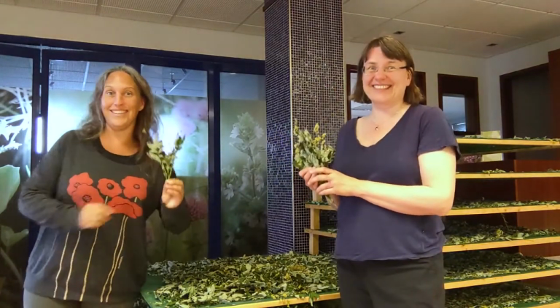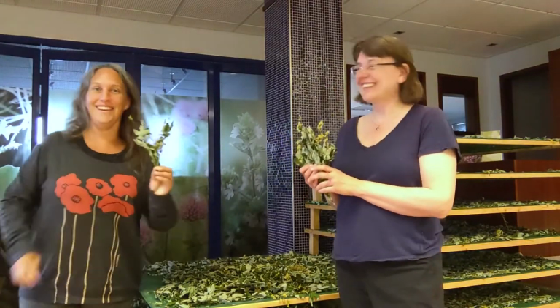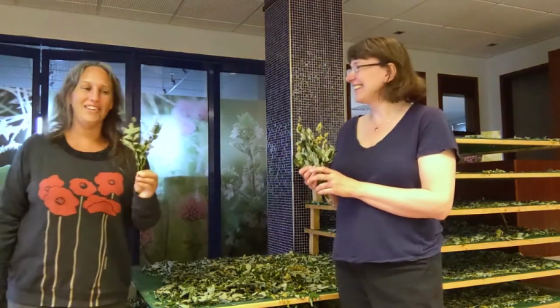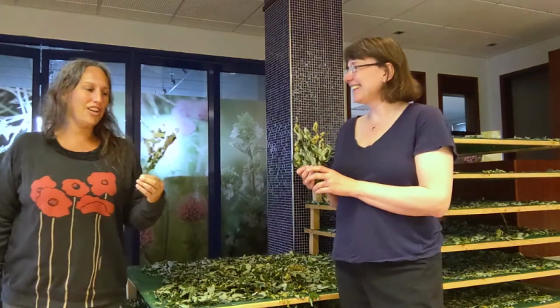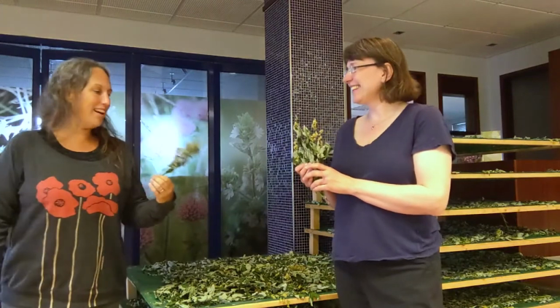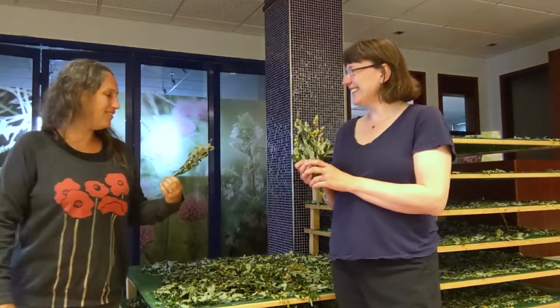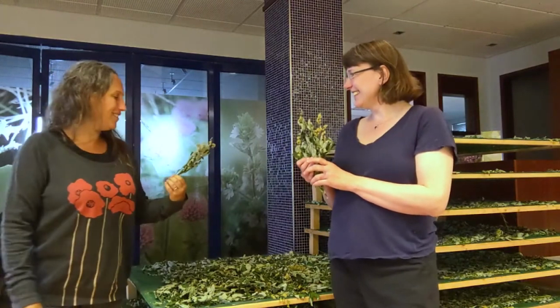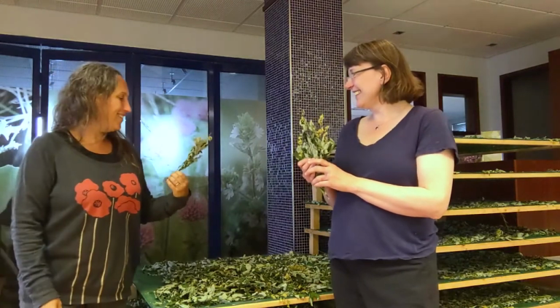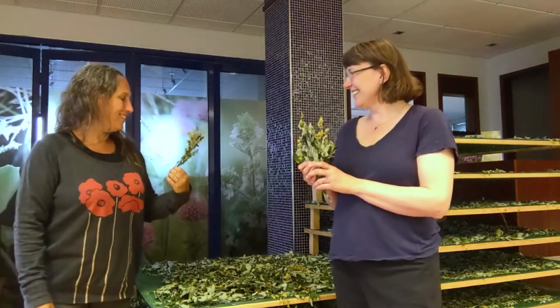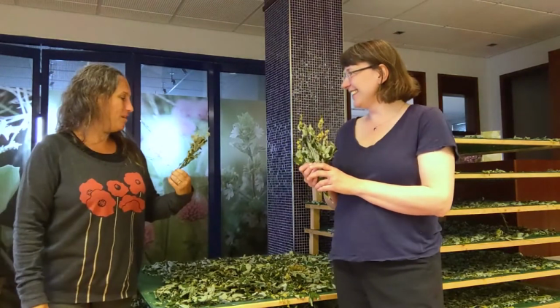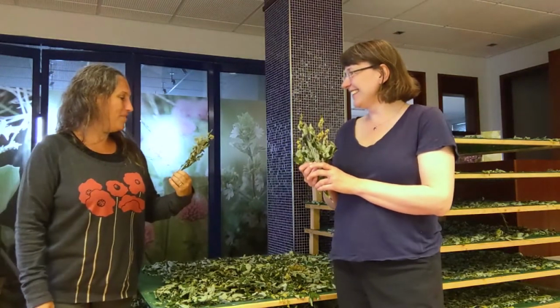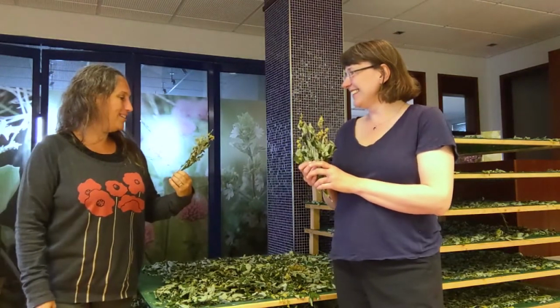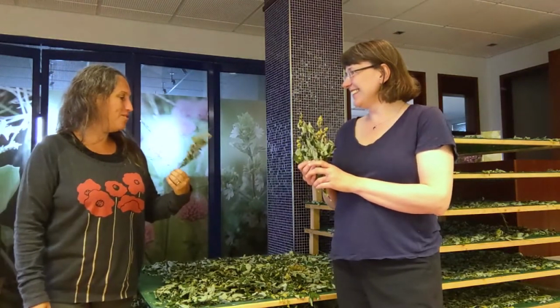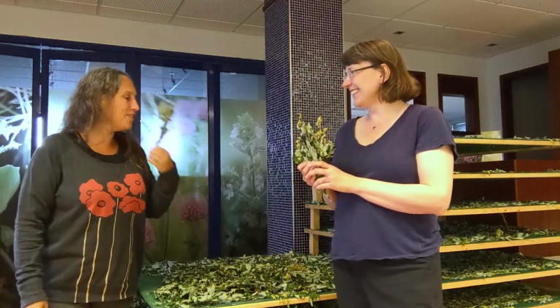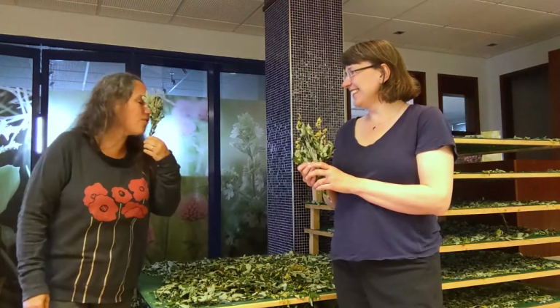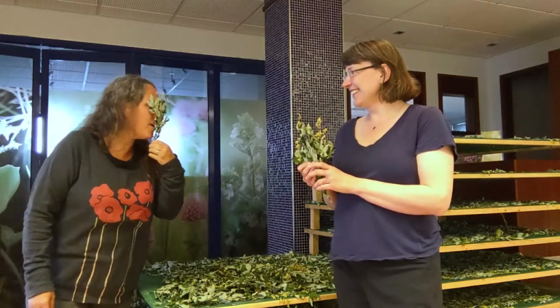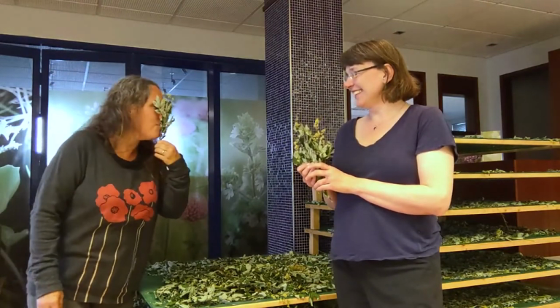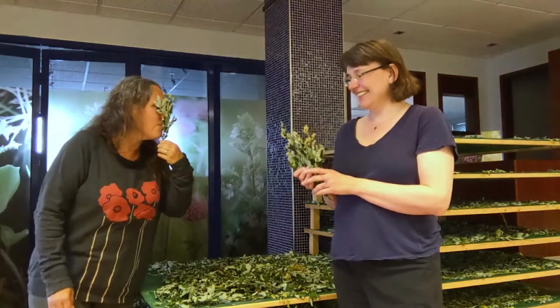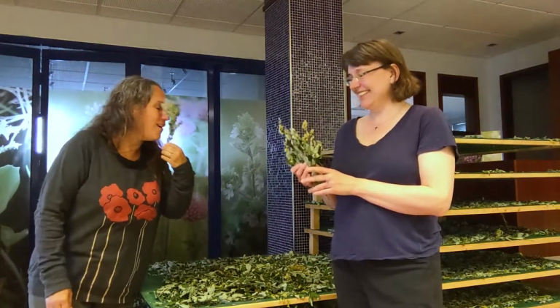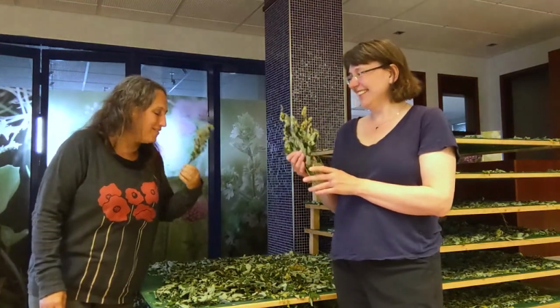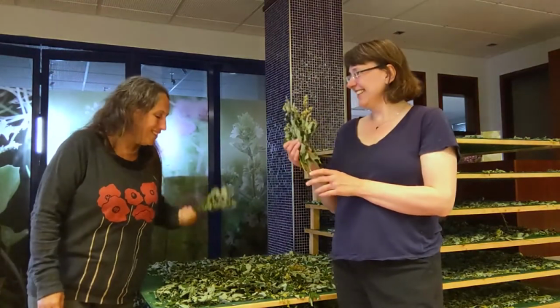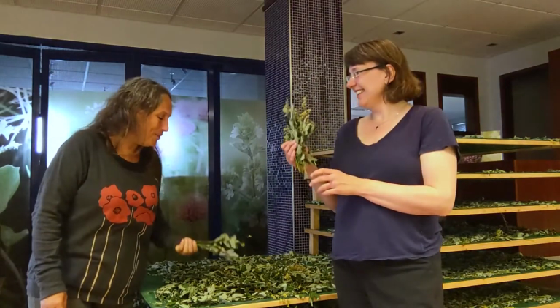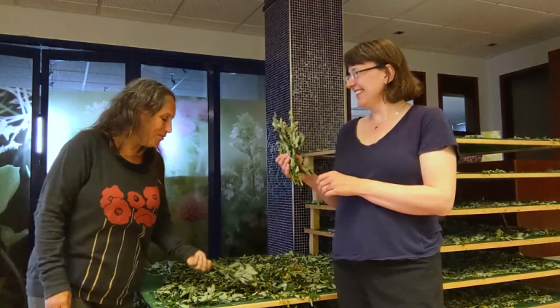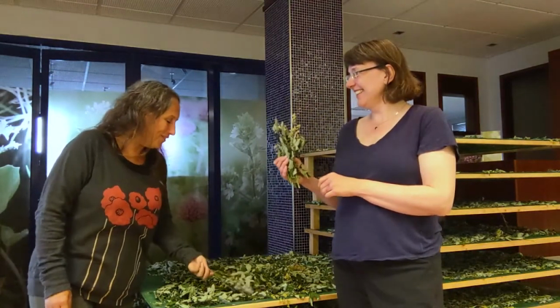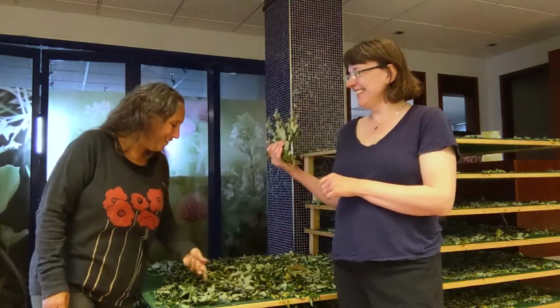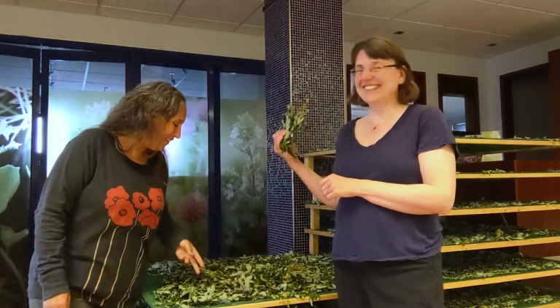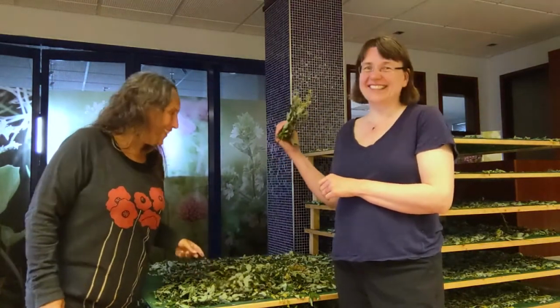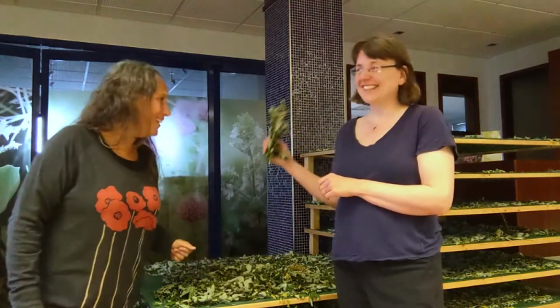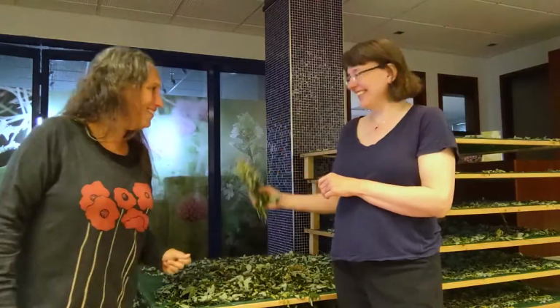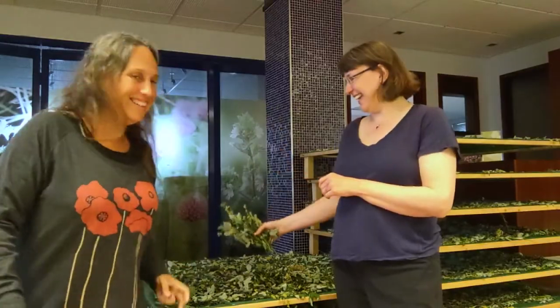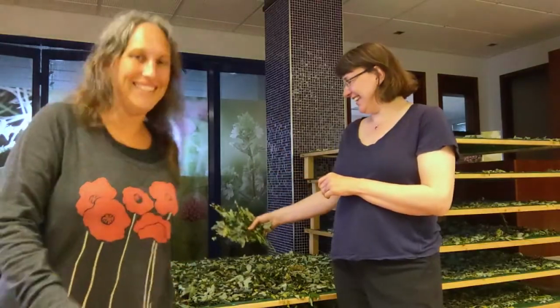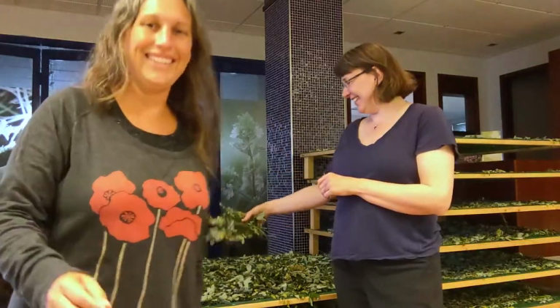Thank you so much for sharing Icelandic meadow sweet with us — you have to check out some of these new uses for it. It's beautiful!